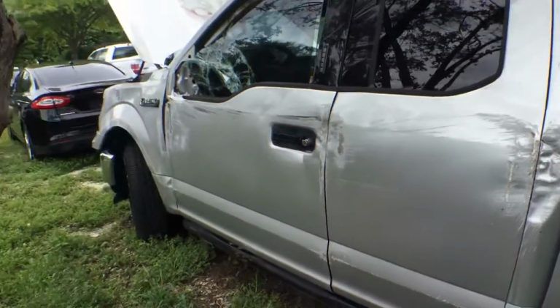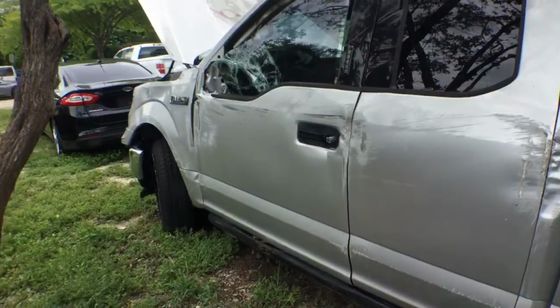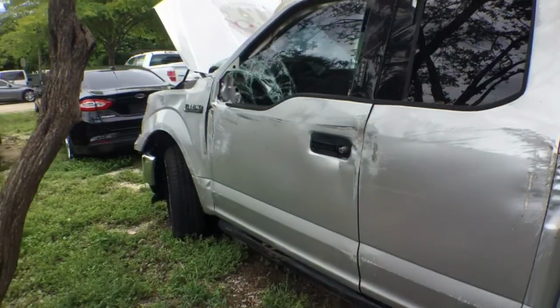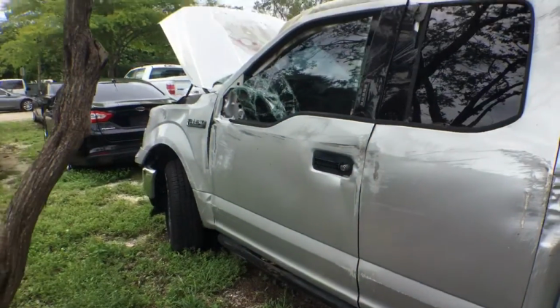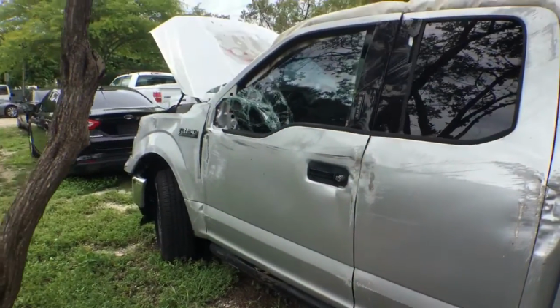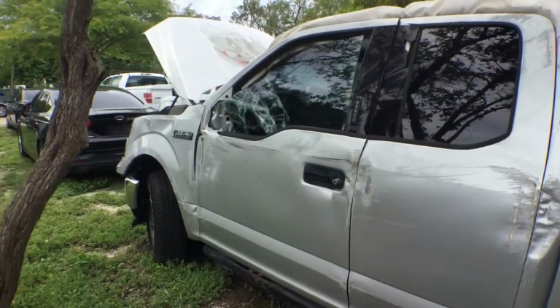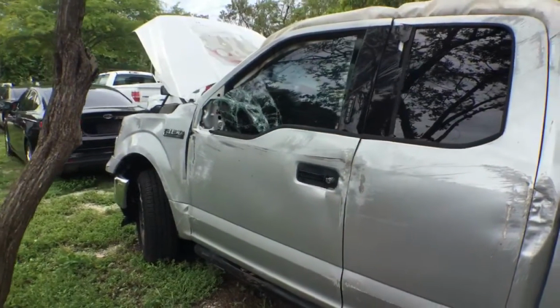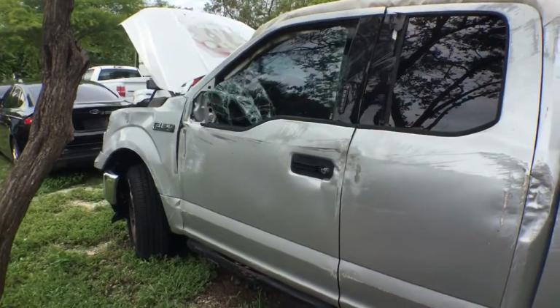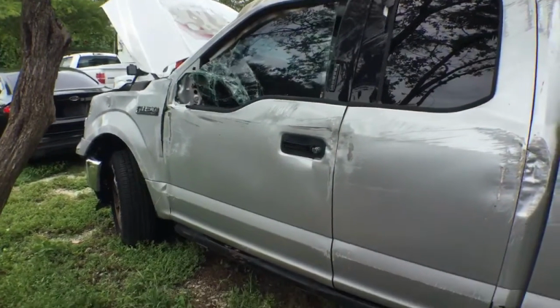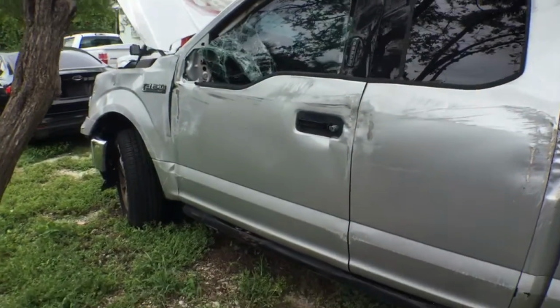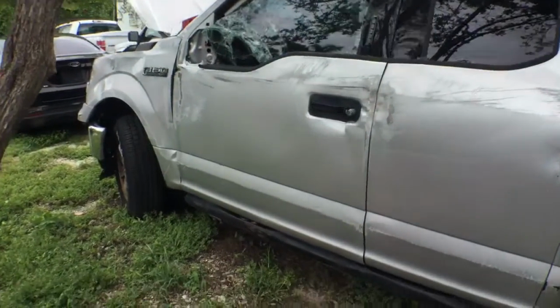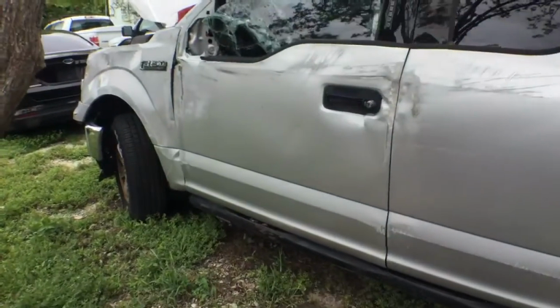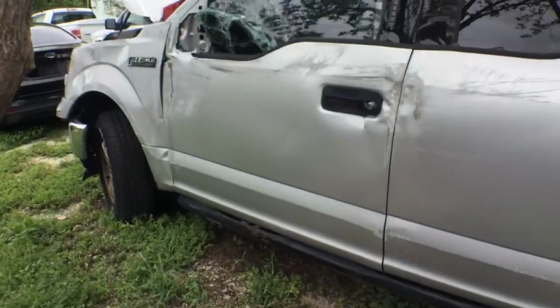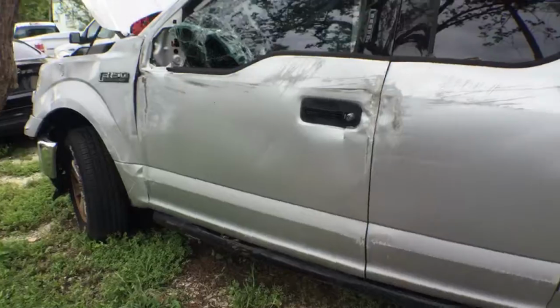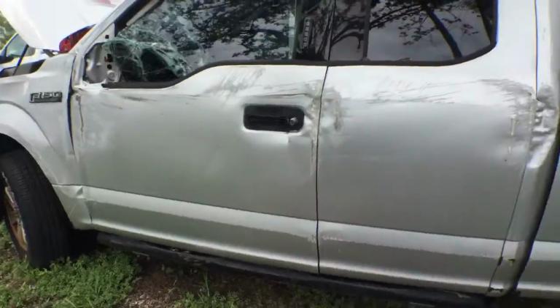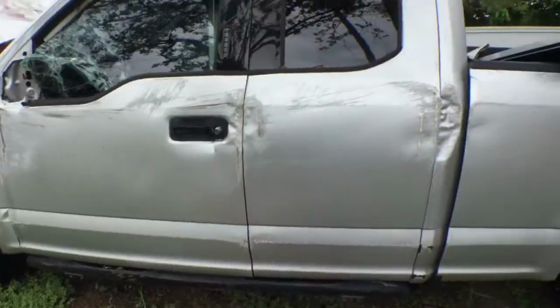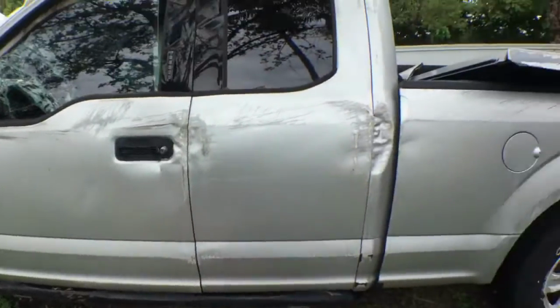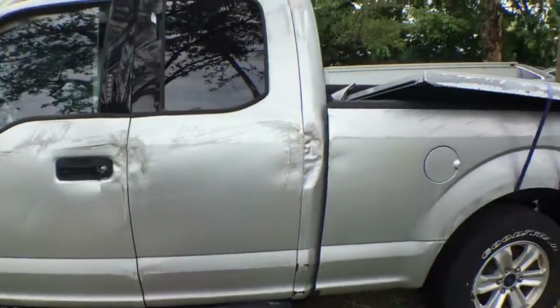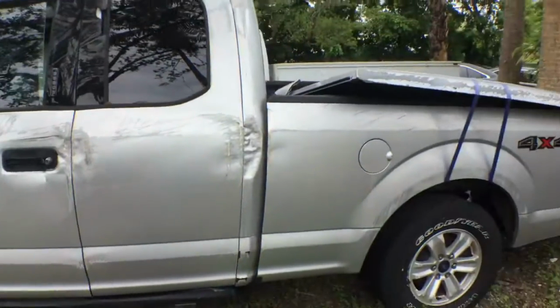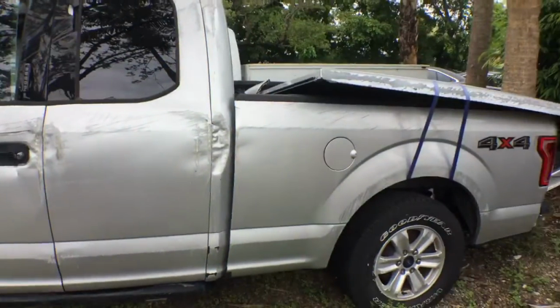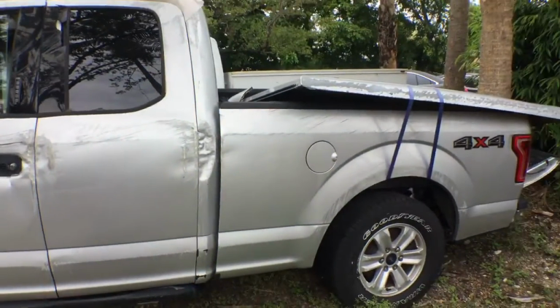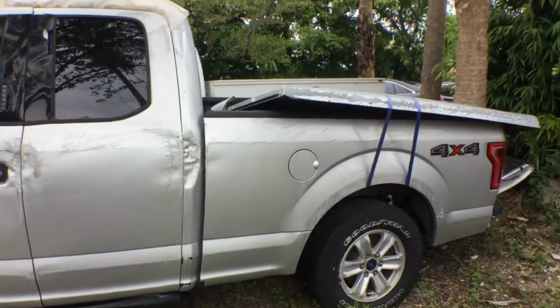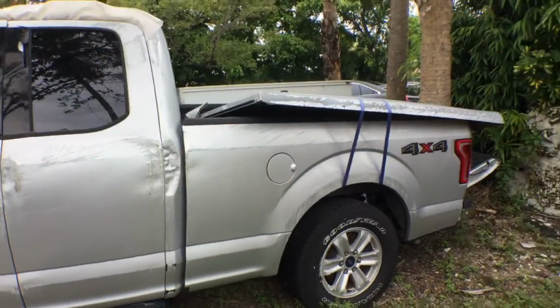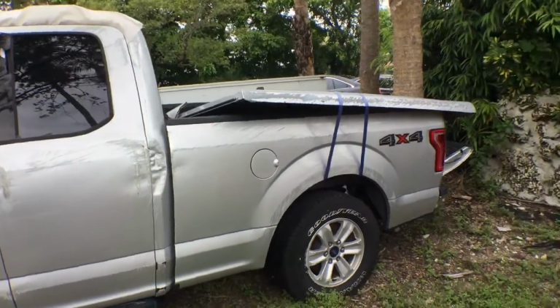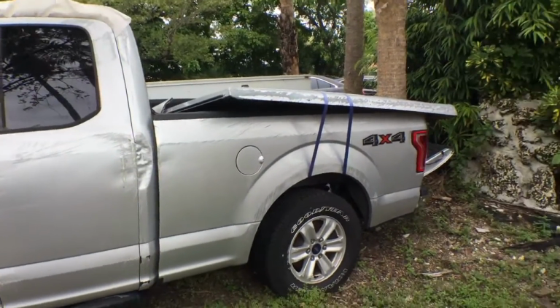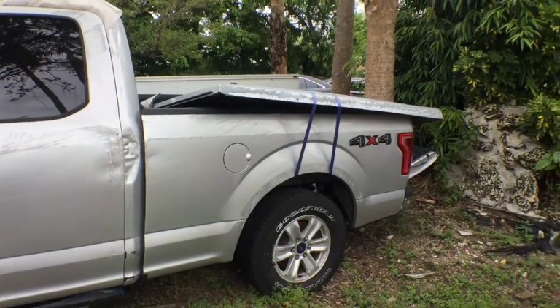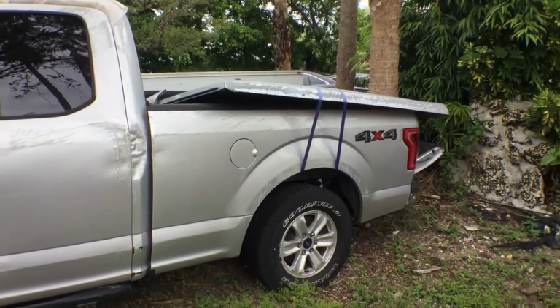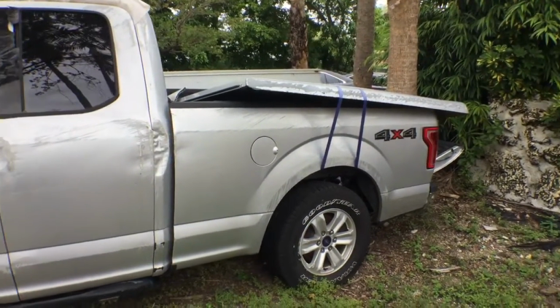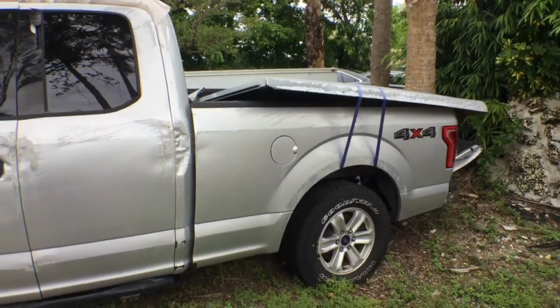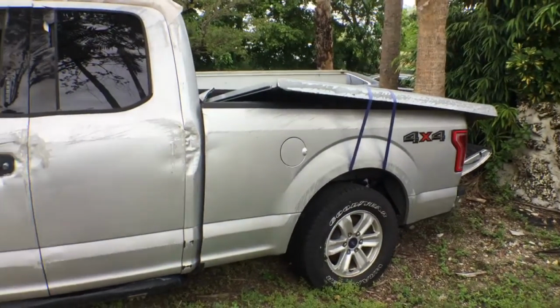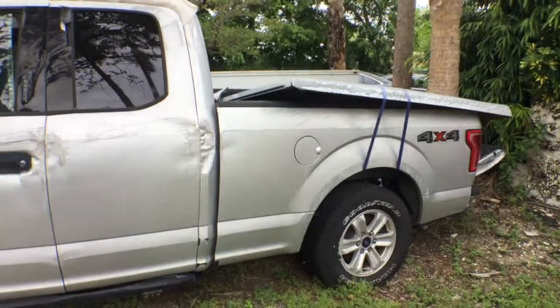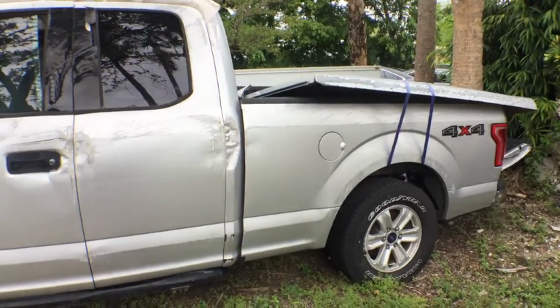Not sure — I didn't see this accident — but it appears that this truck went sideways and landed on the driver's side.